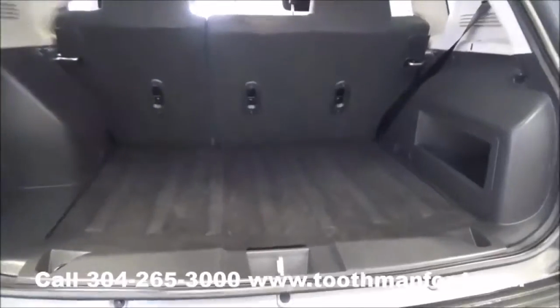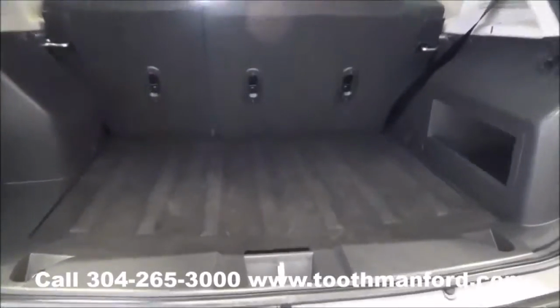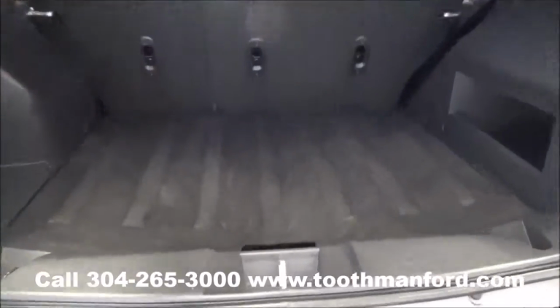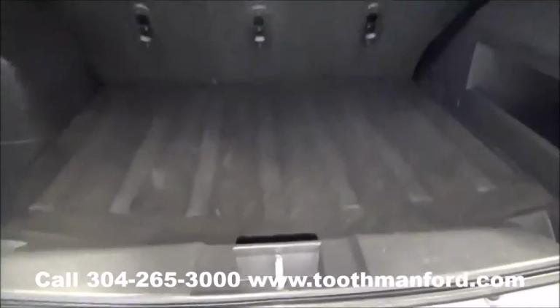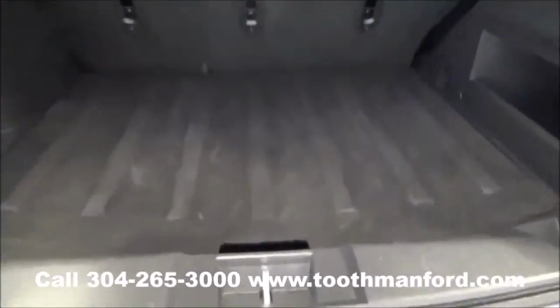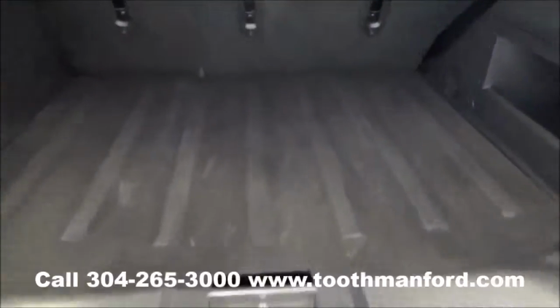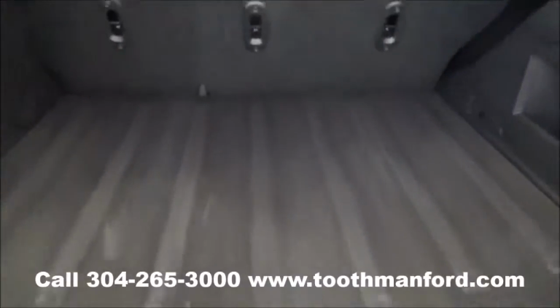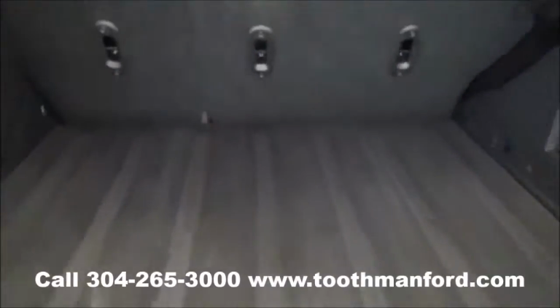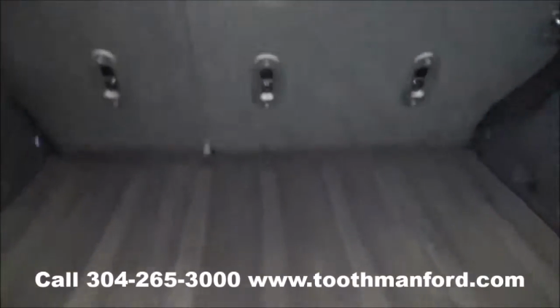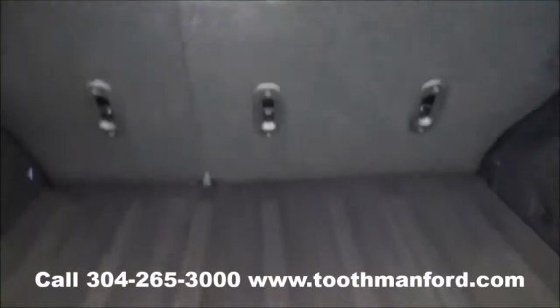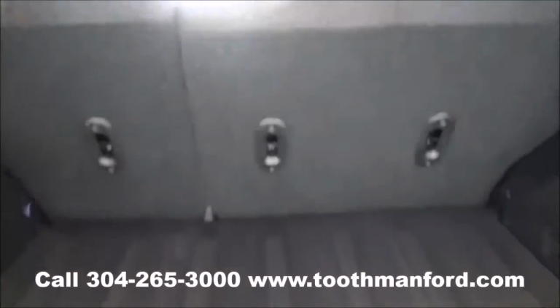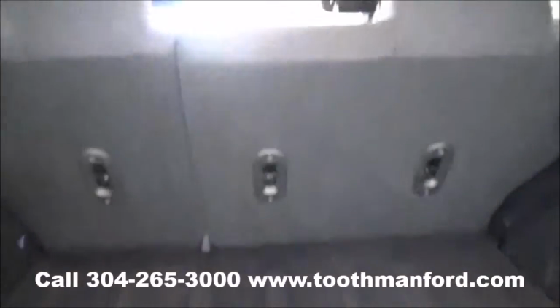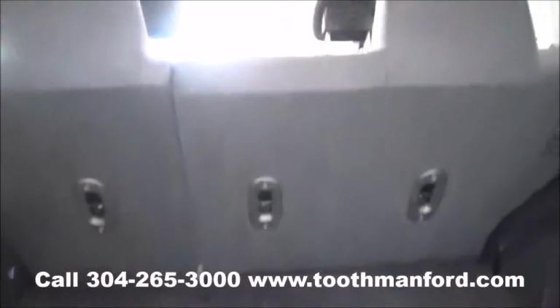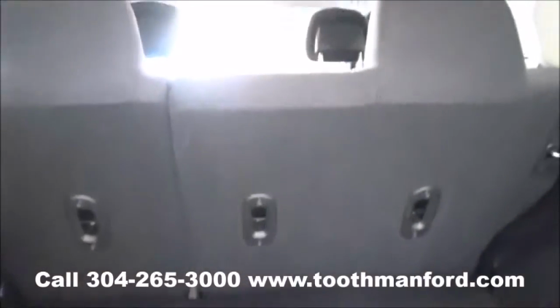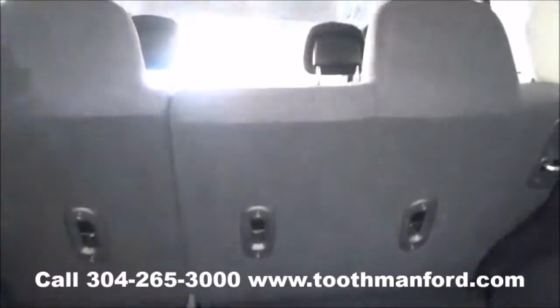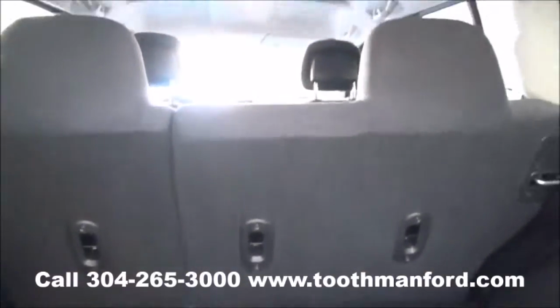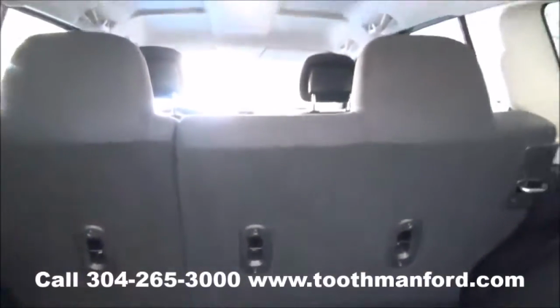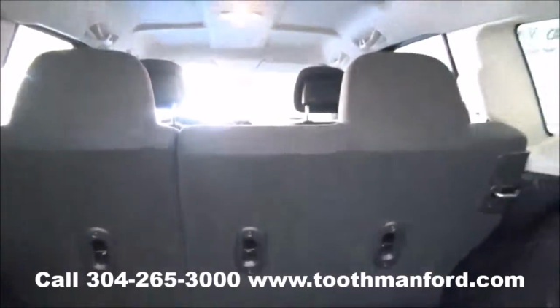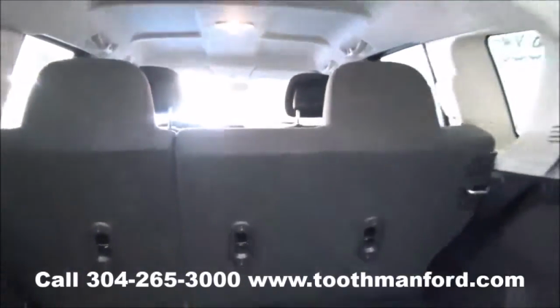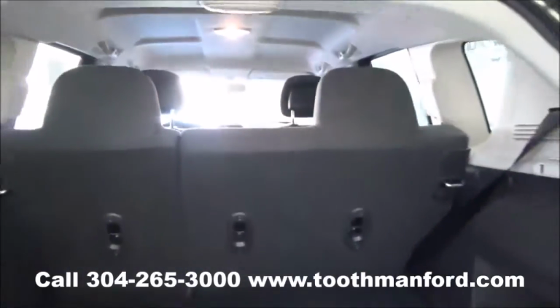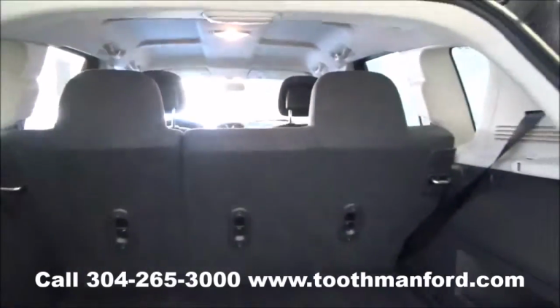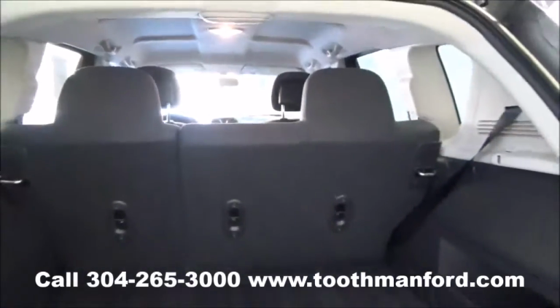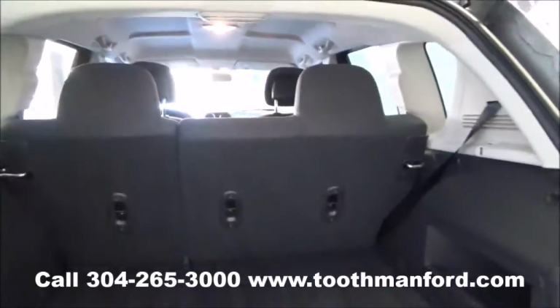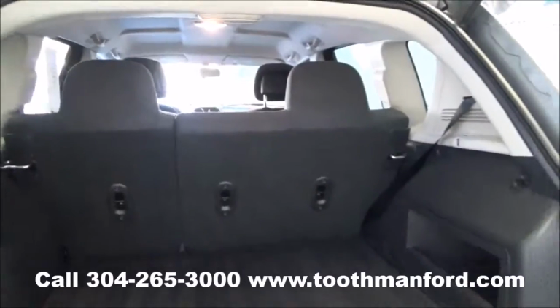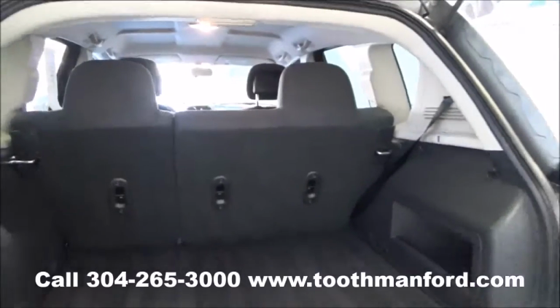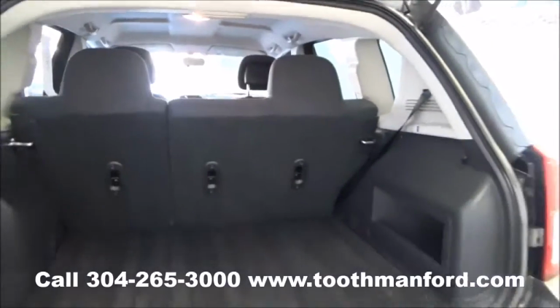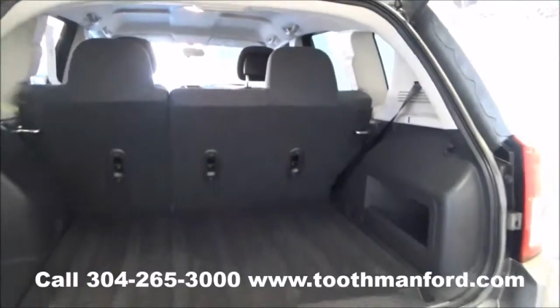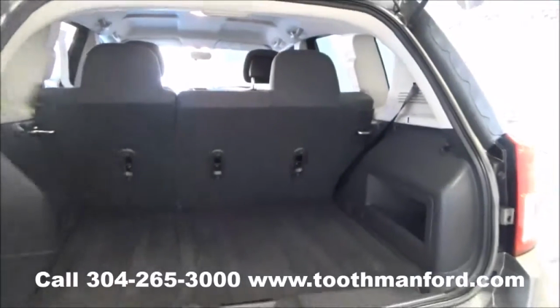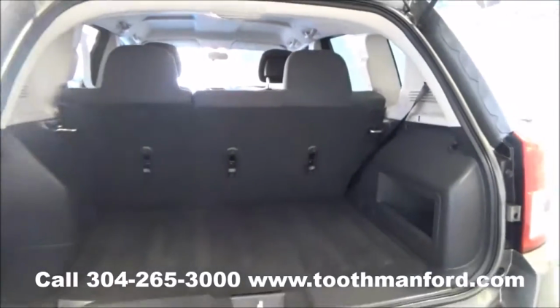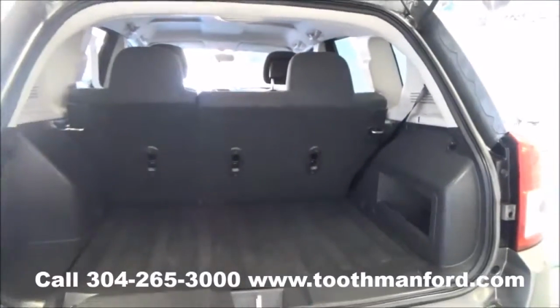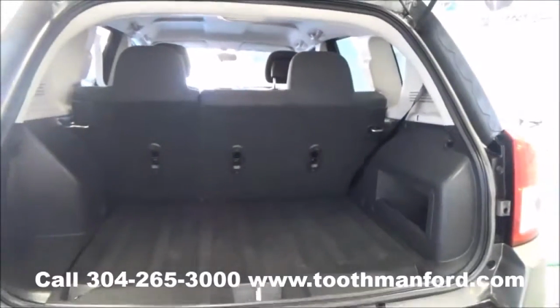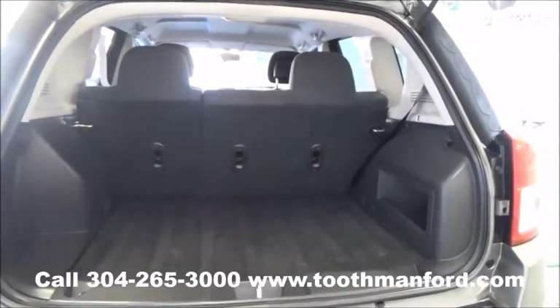Here's your trunk. As you can see, you can put down the second row. Now we're going to move on to the interior.